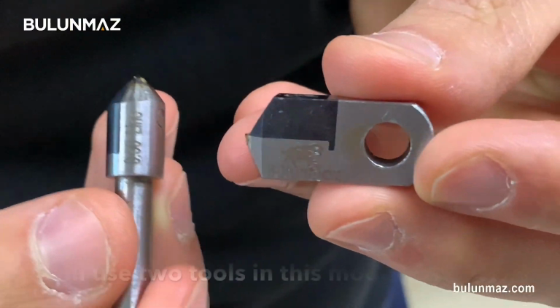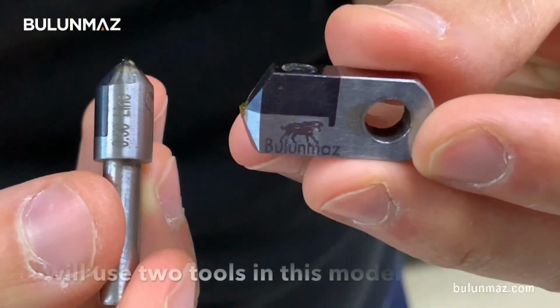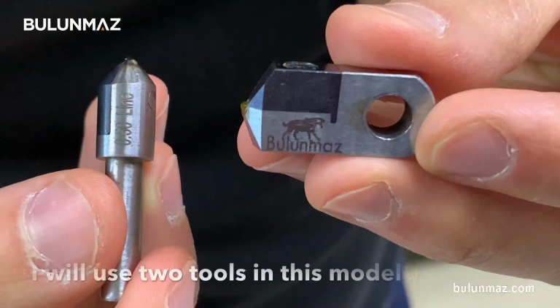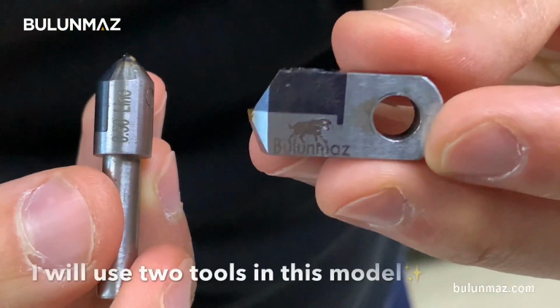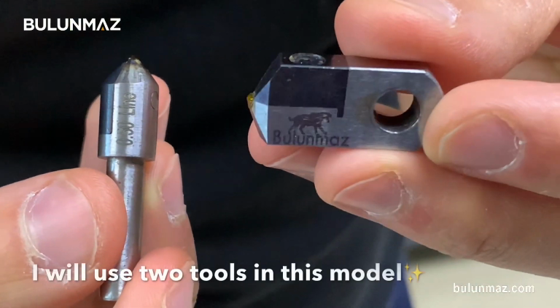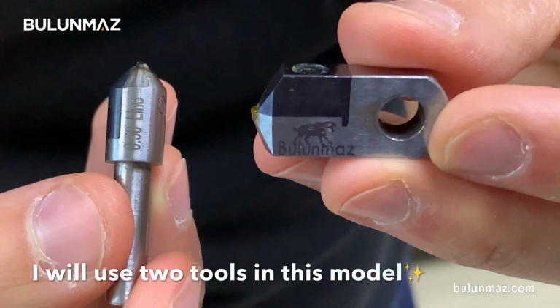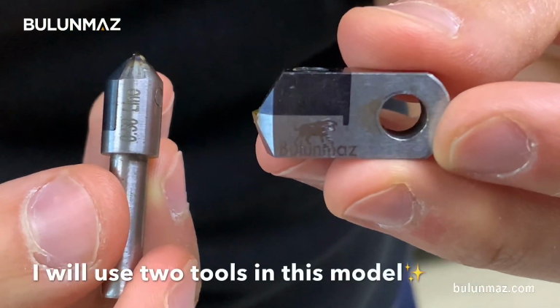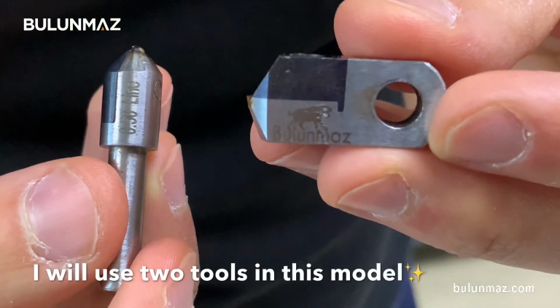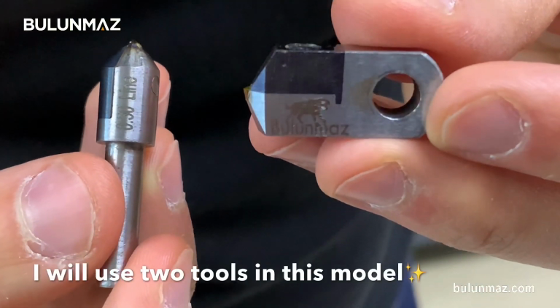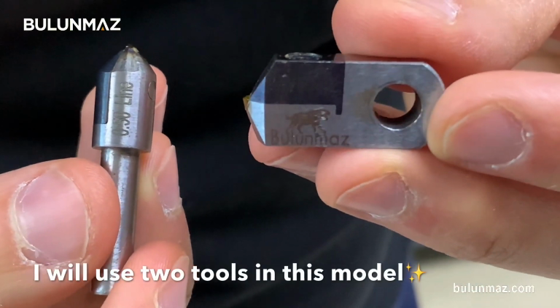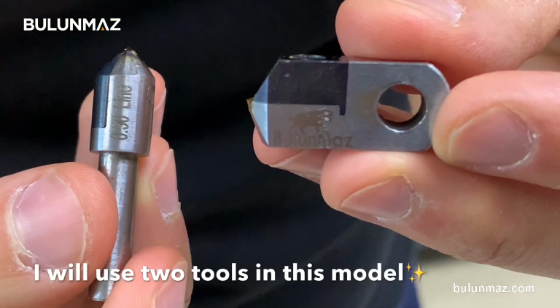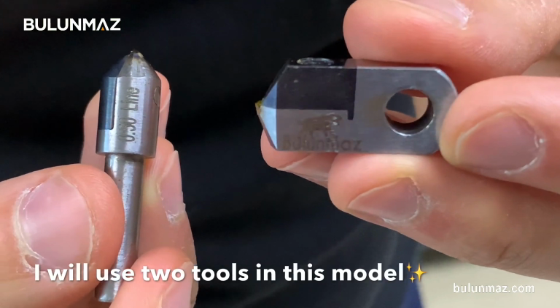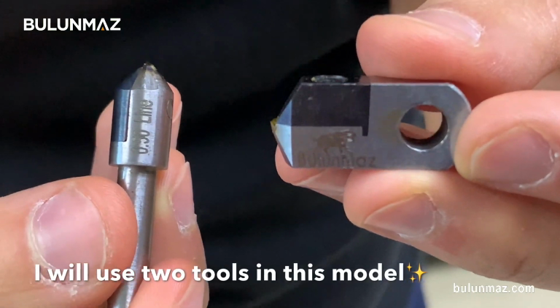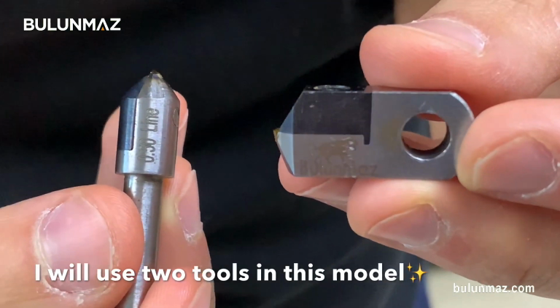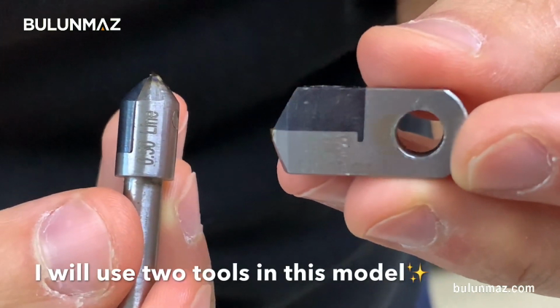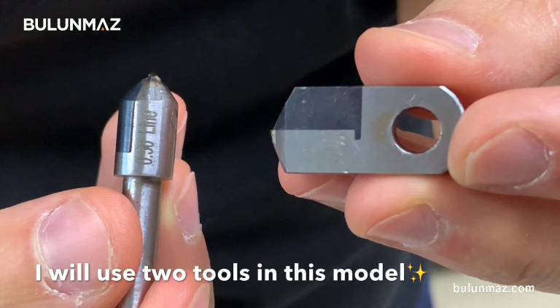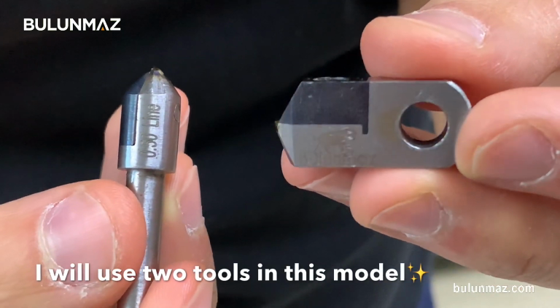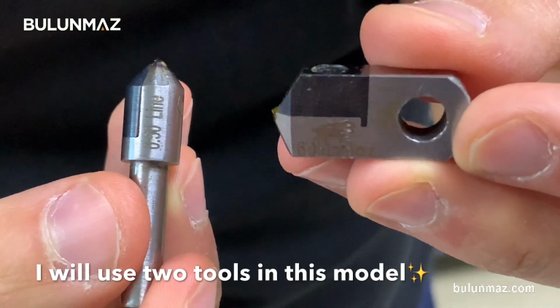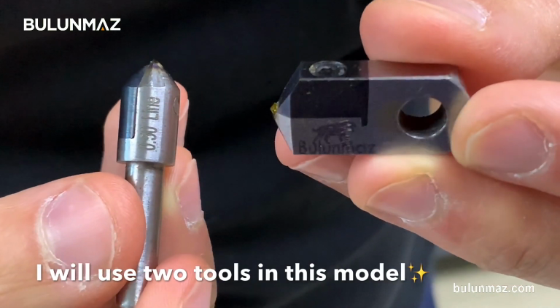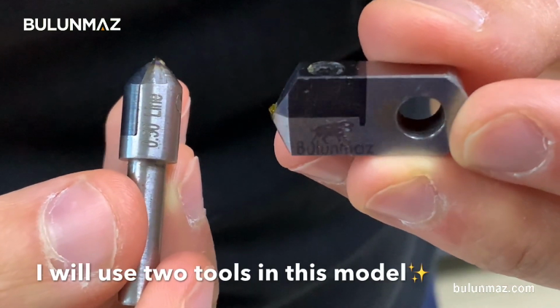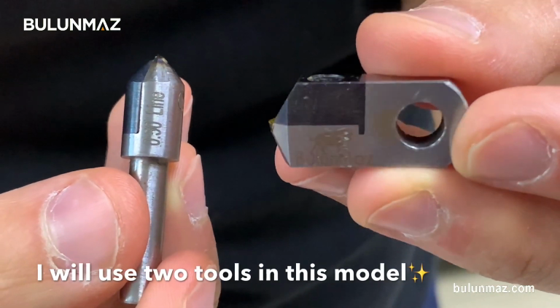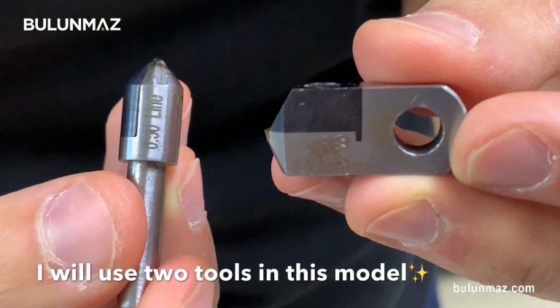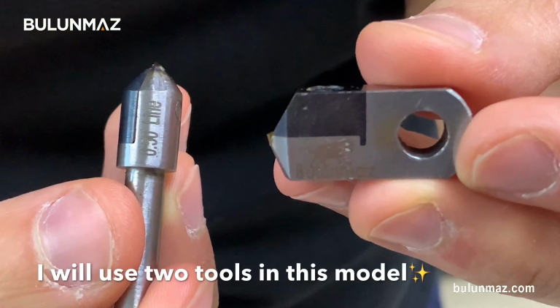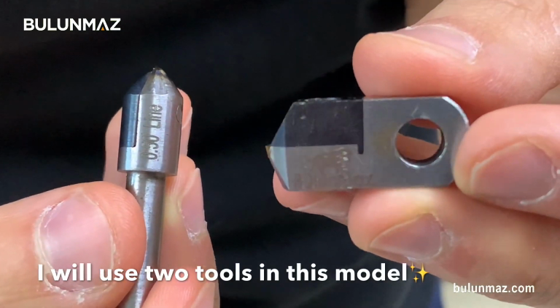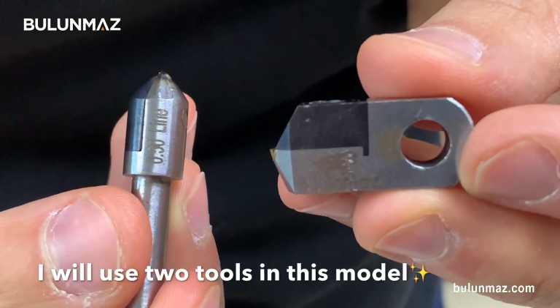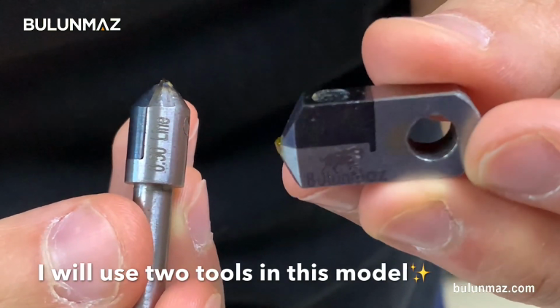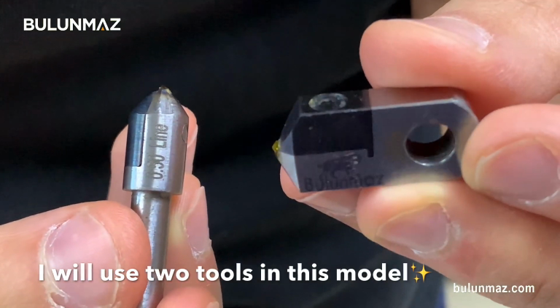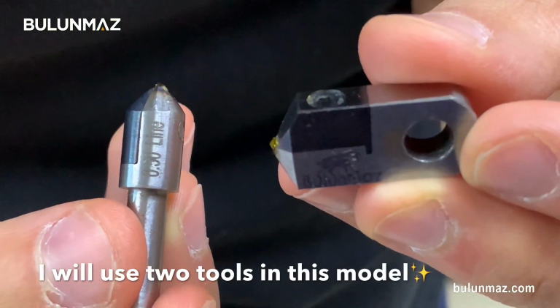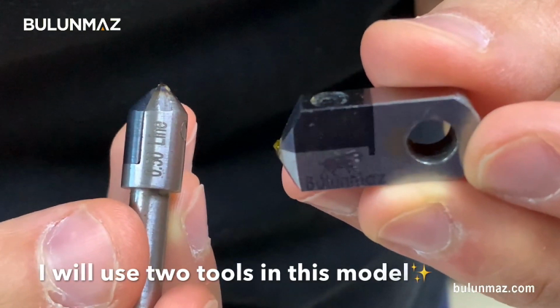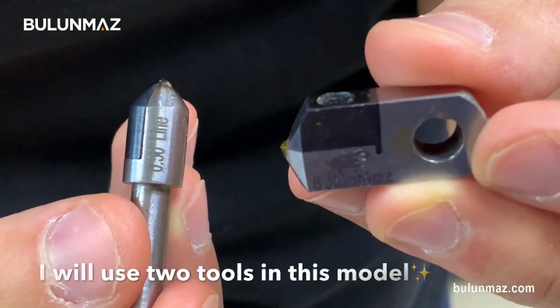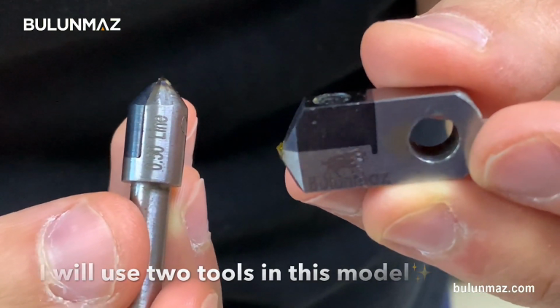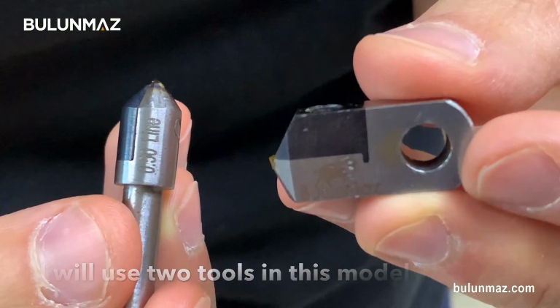My buff tools are Bulunmaz Tools of course. So let's try, let's see how the shine will look like.